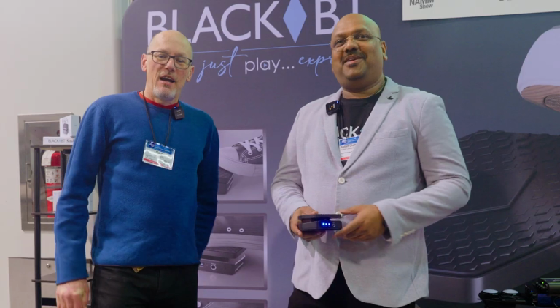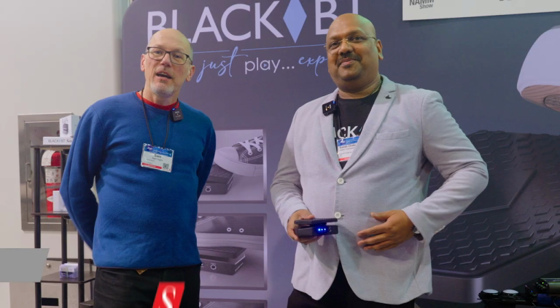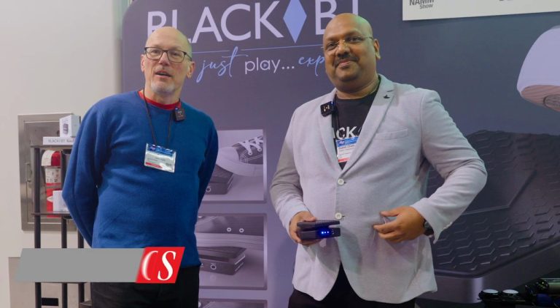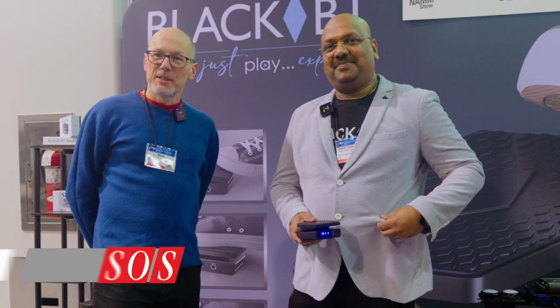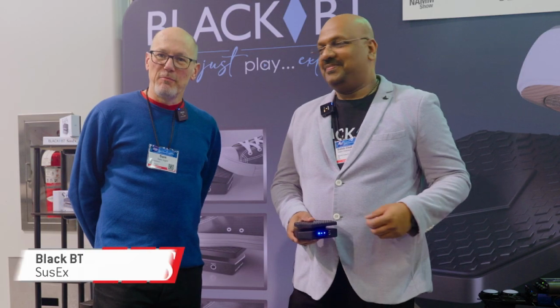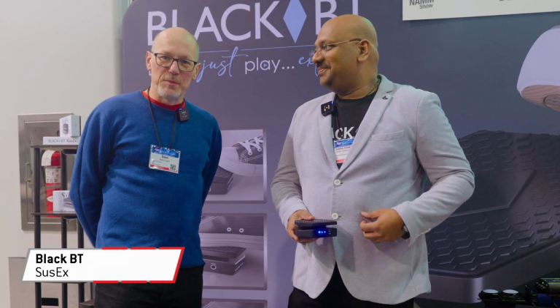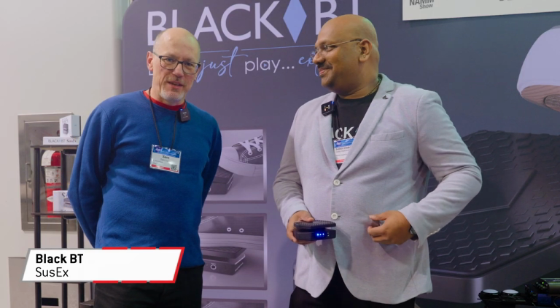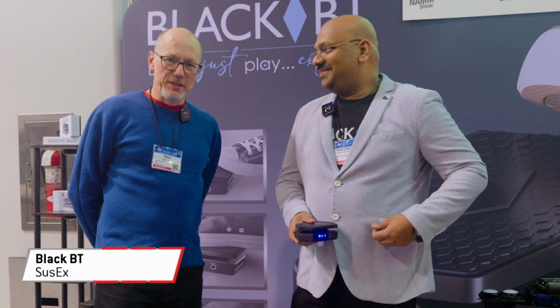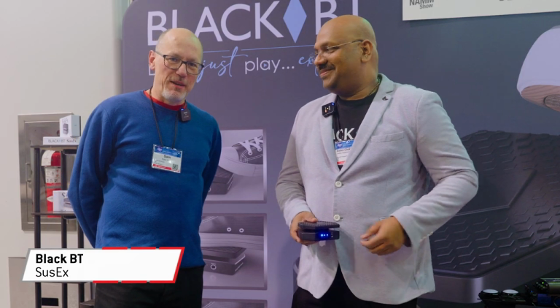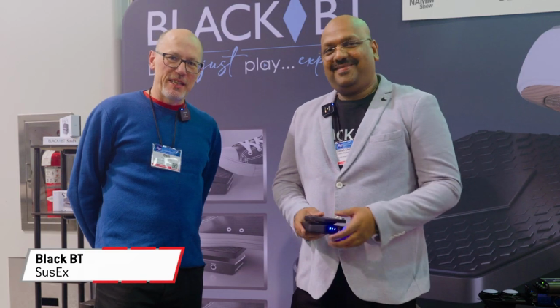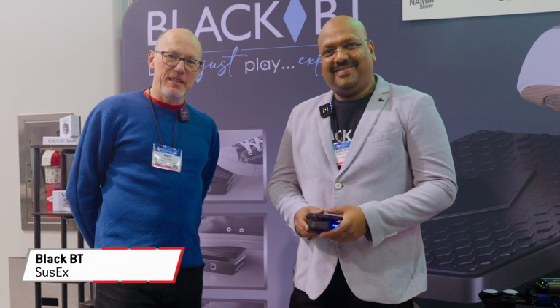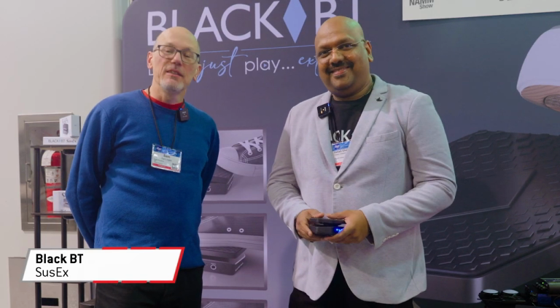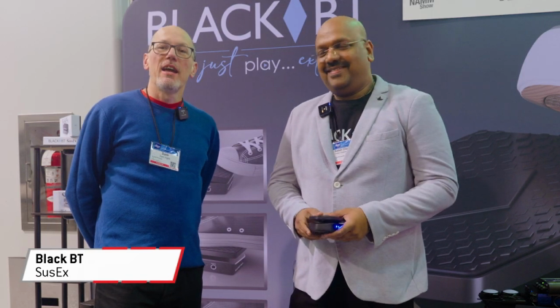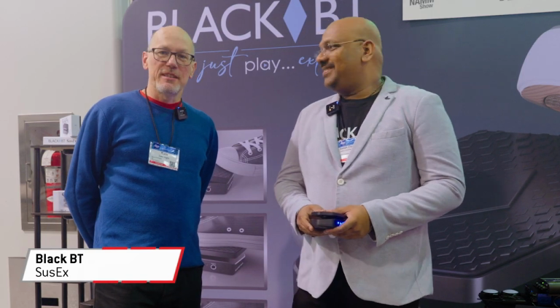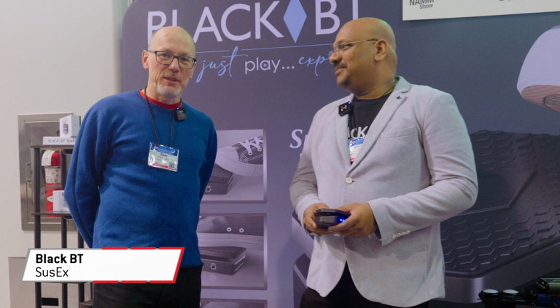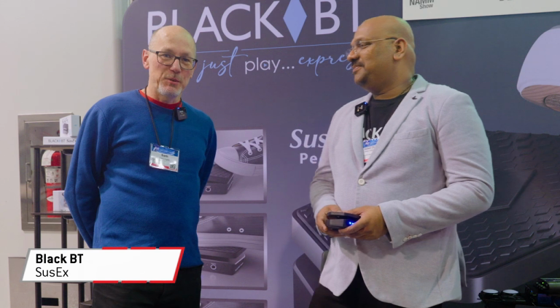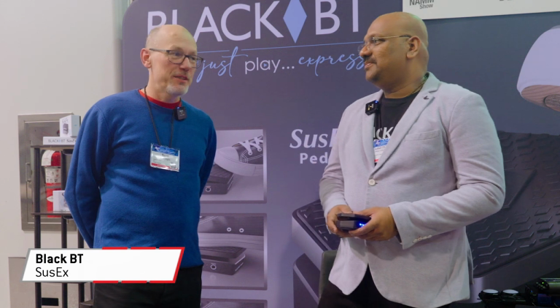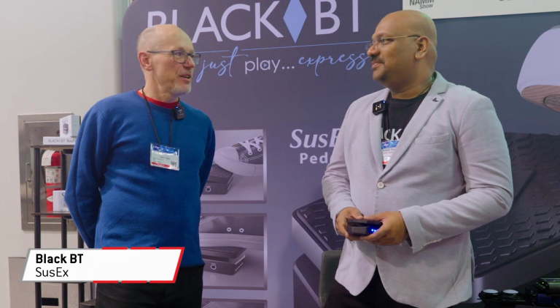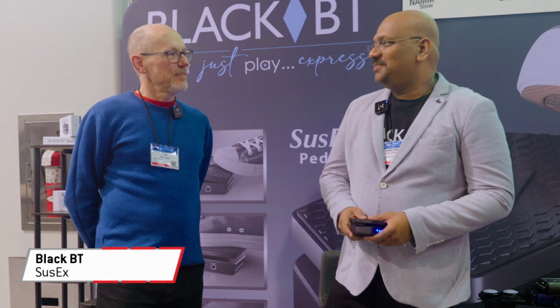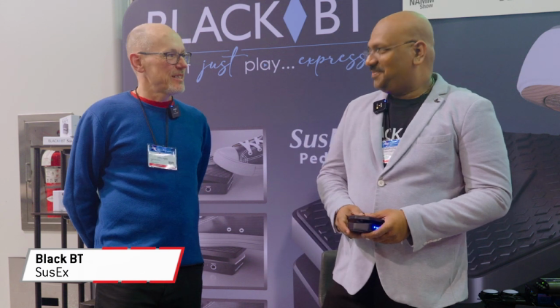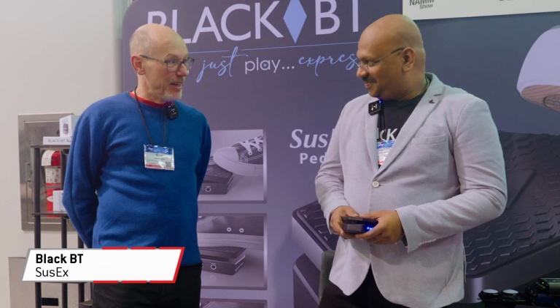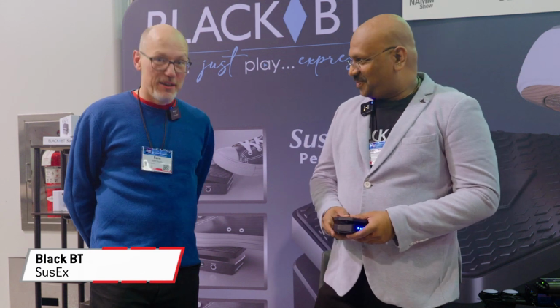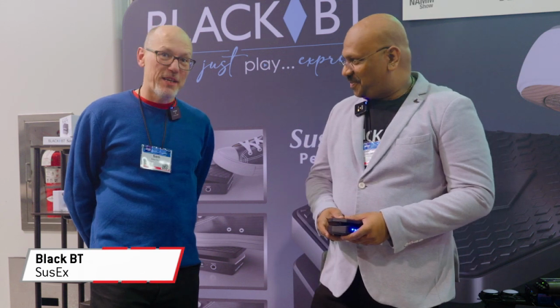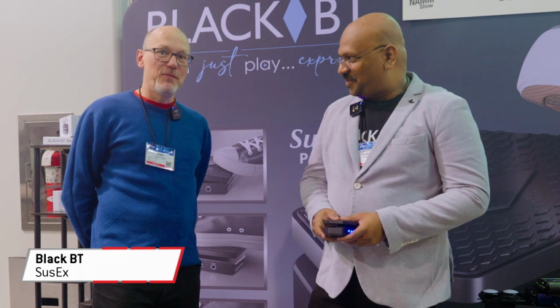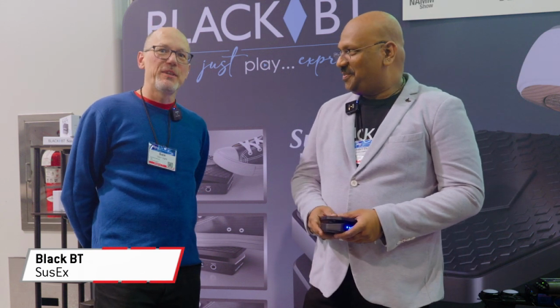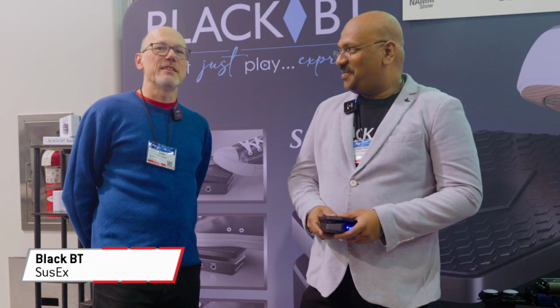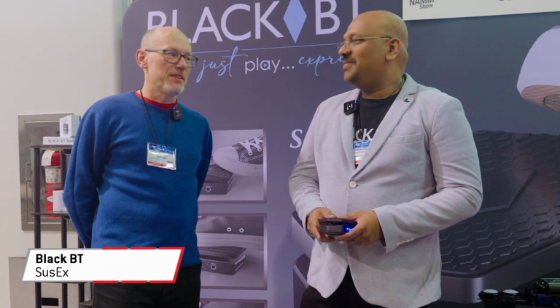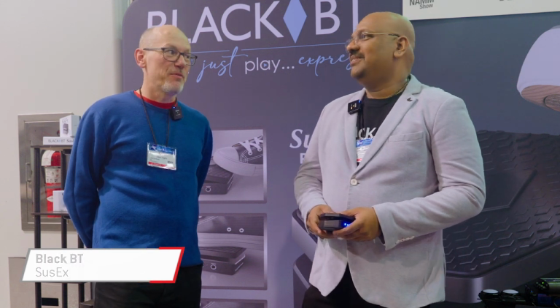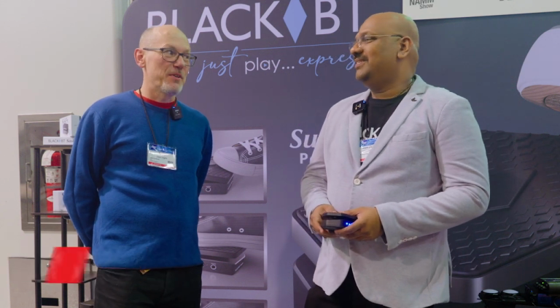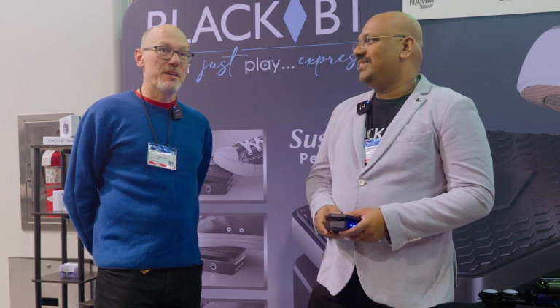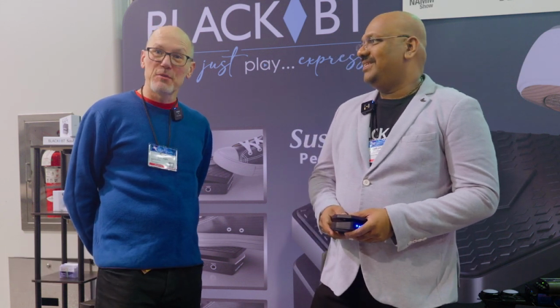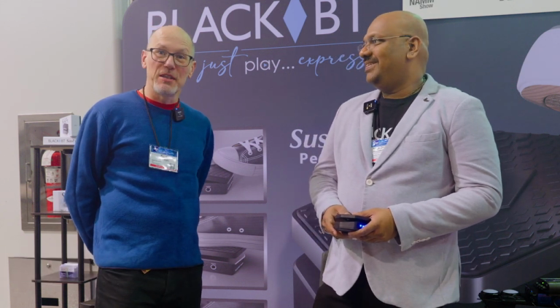Hello, I'm Sam from Sound on Sound magazine. It's 2023, it's Anaheim, California — it's time for another NAMM show.